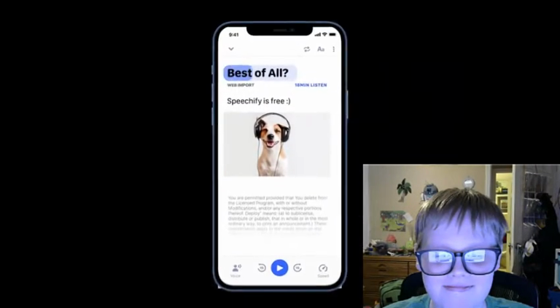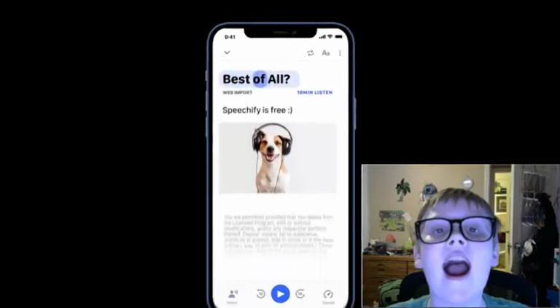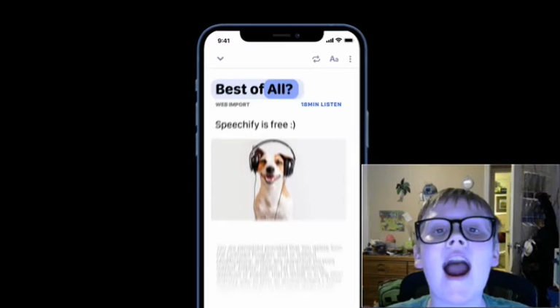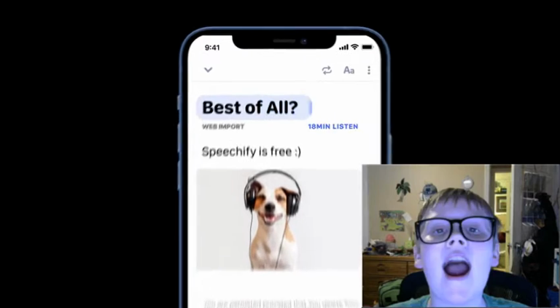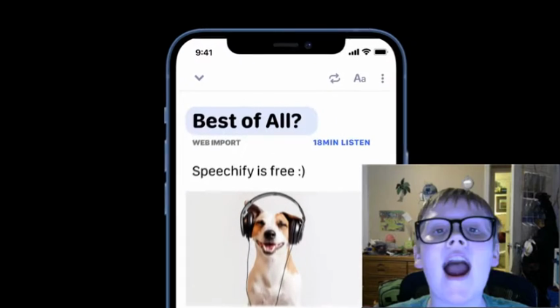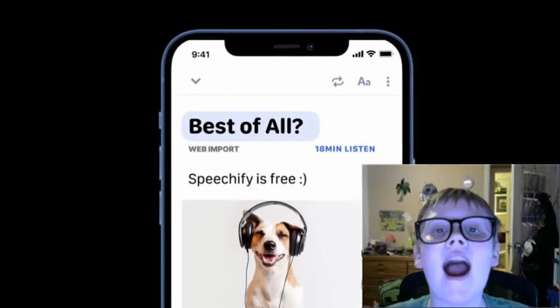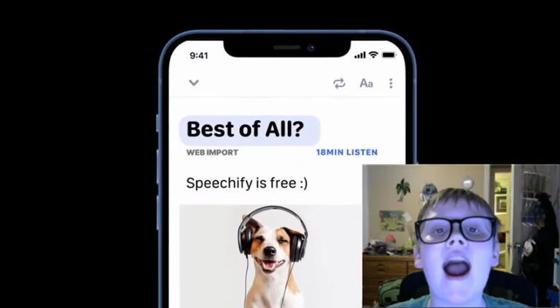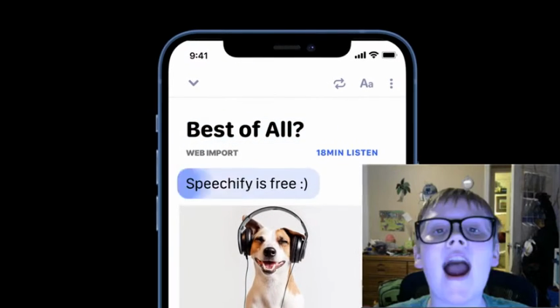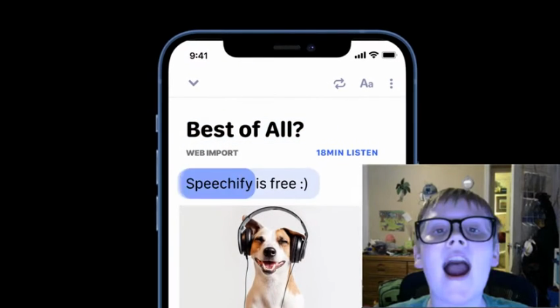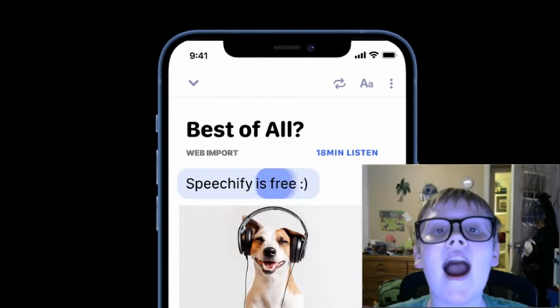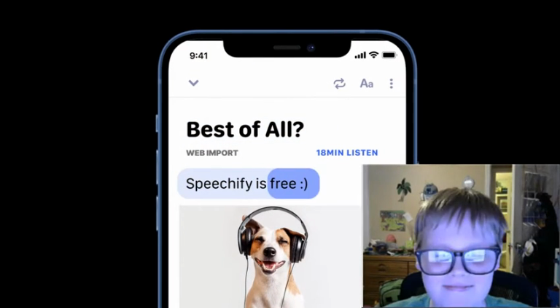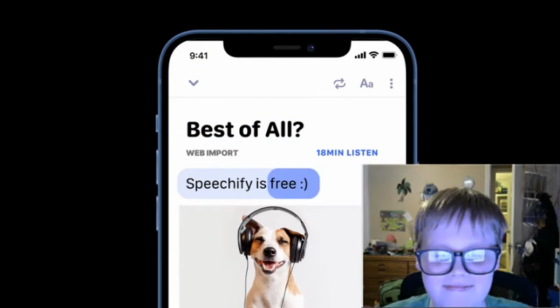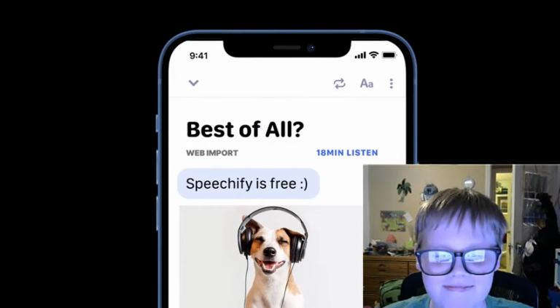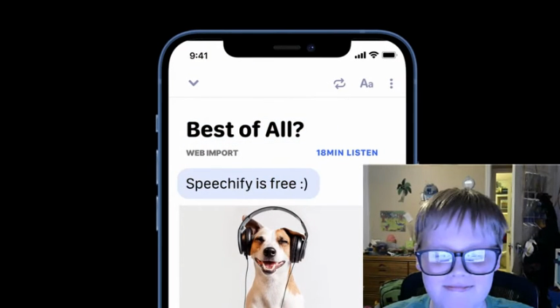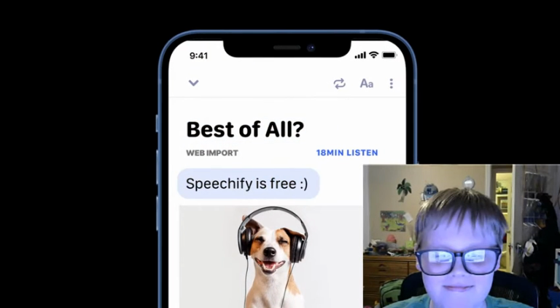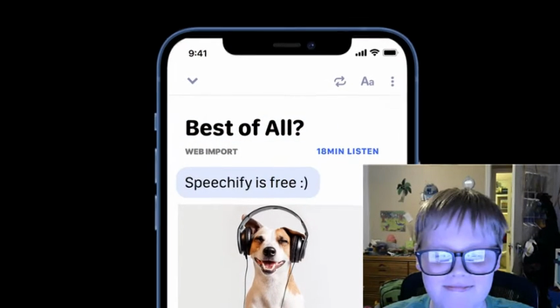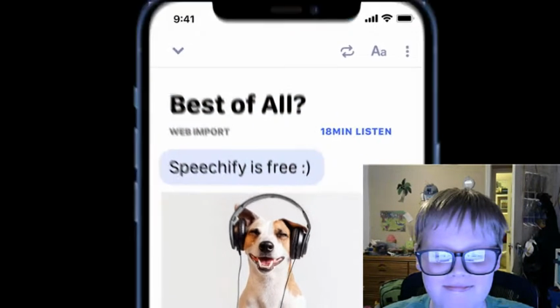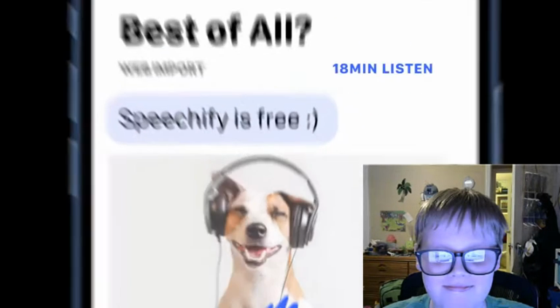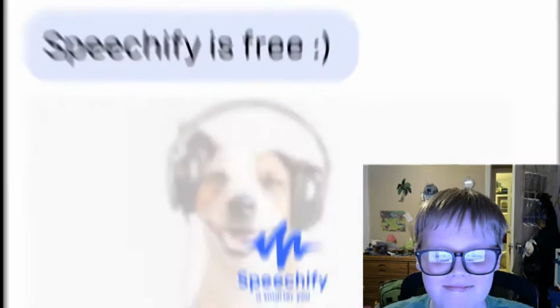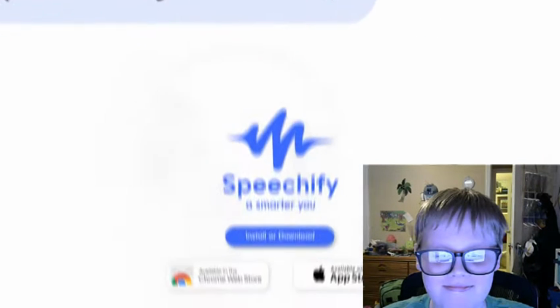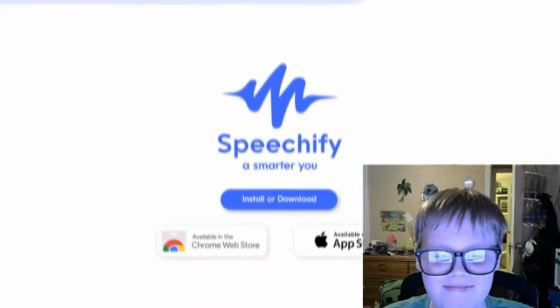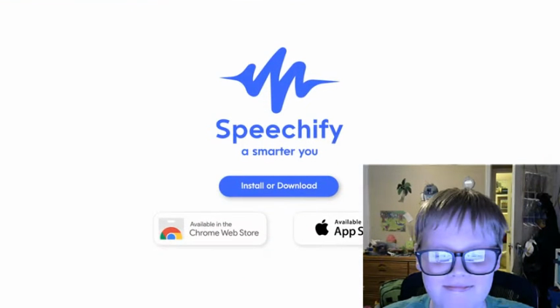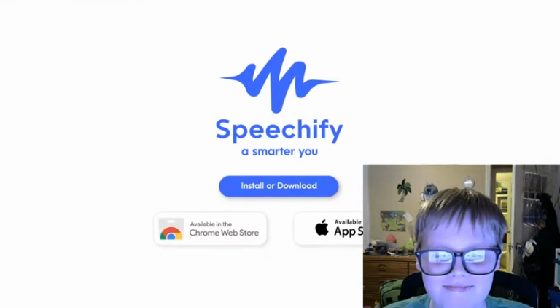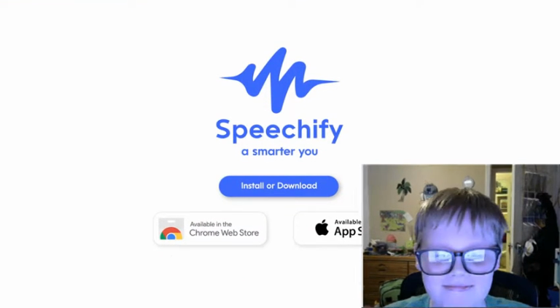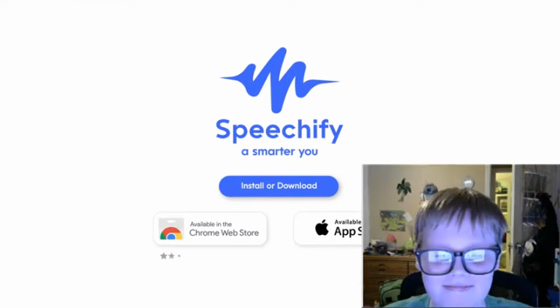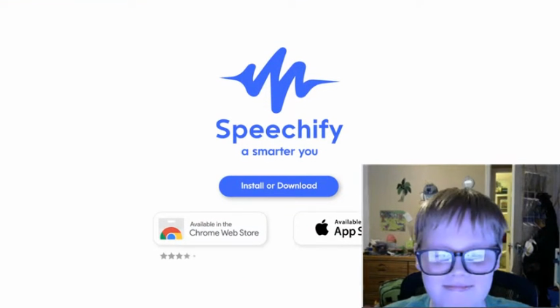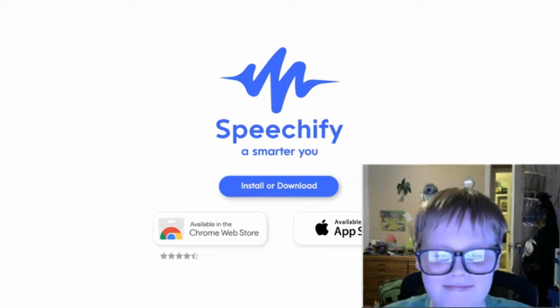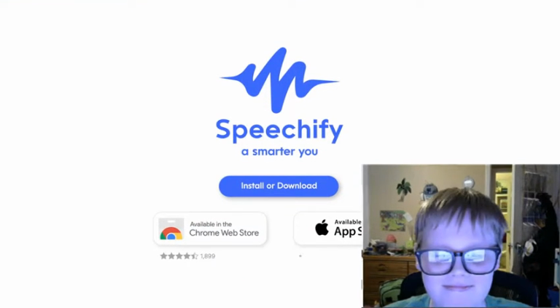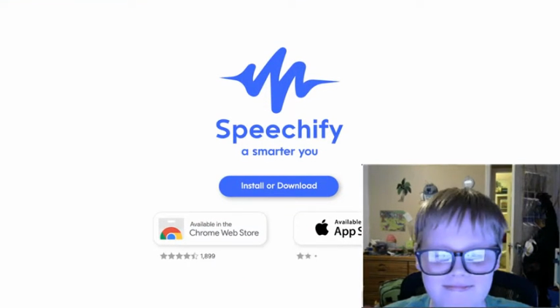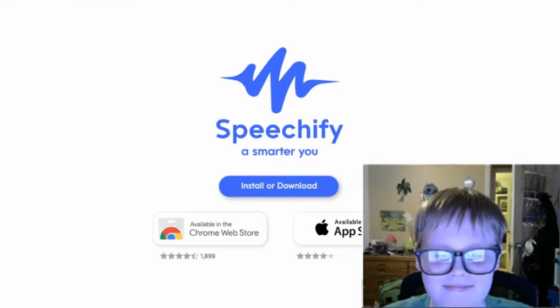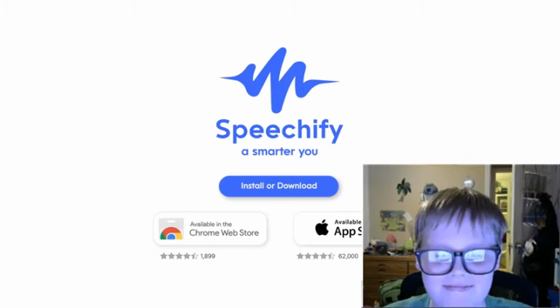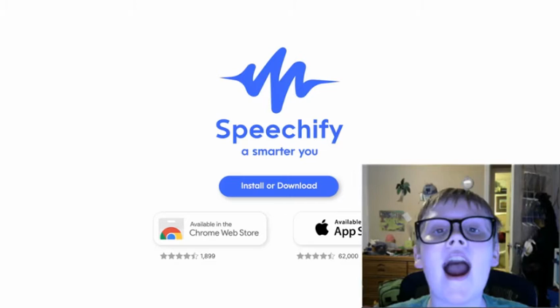Best of all, Speechify is free. Click on the button to download now.